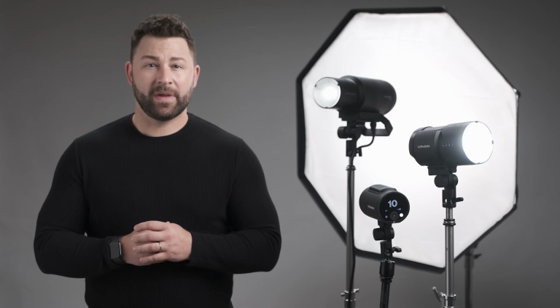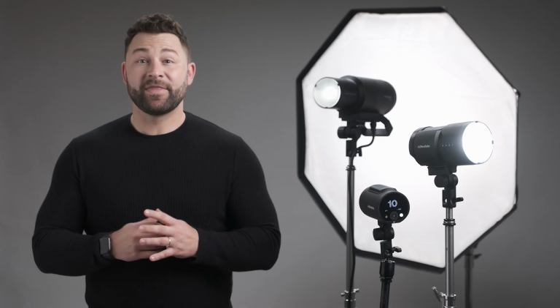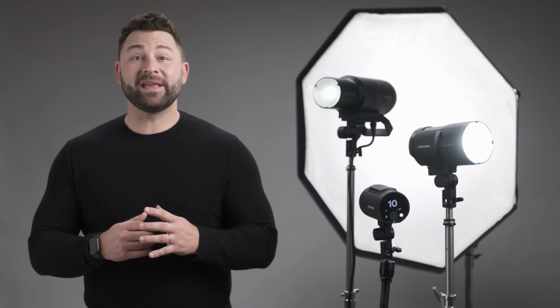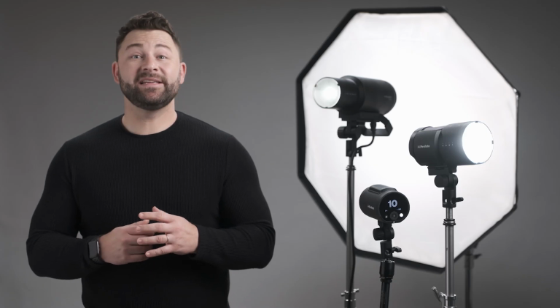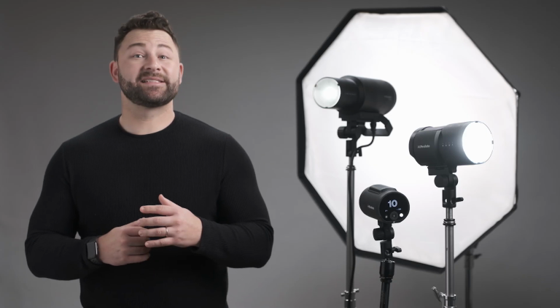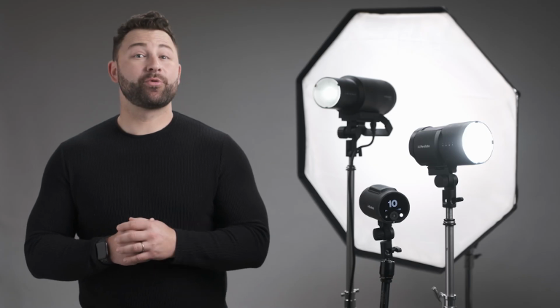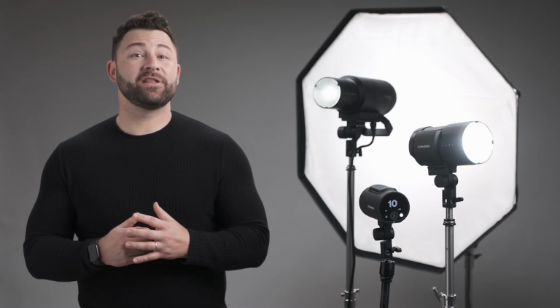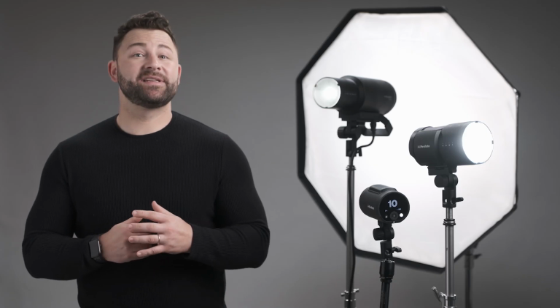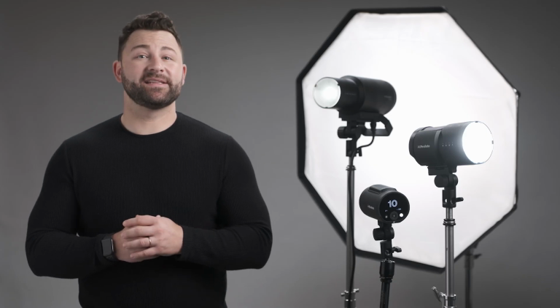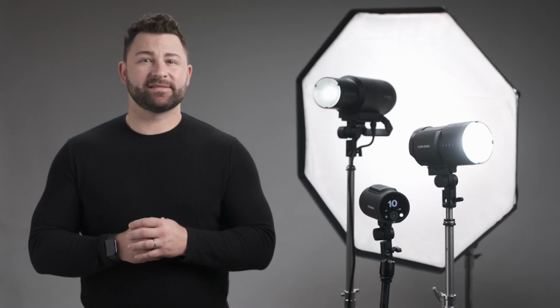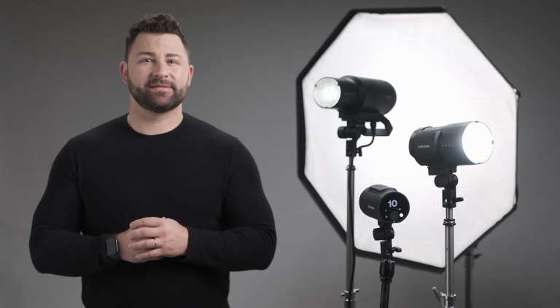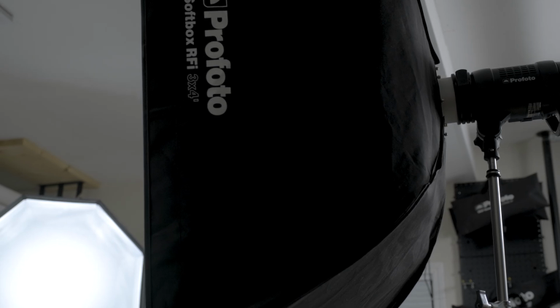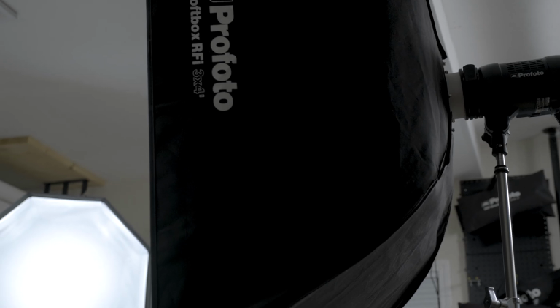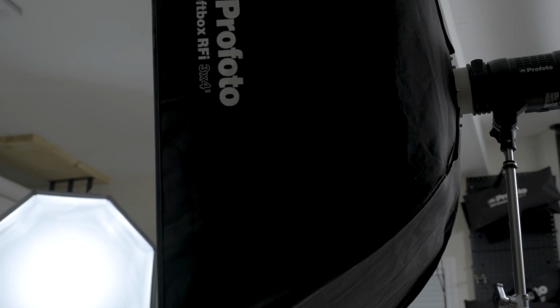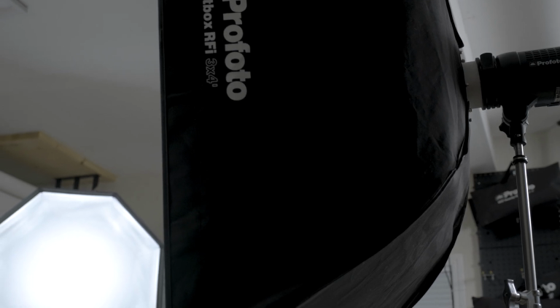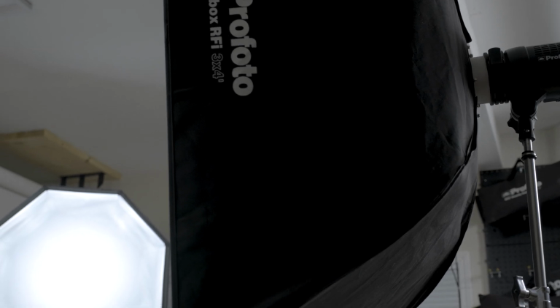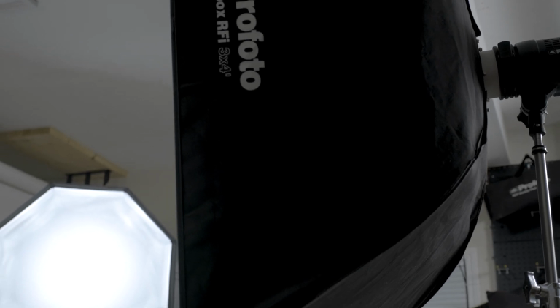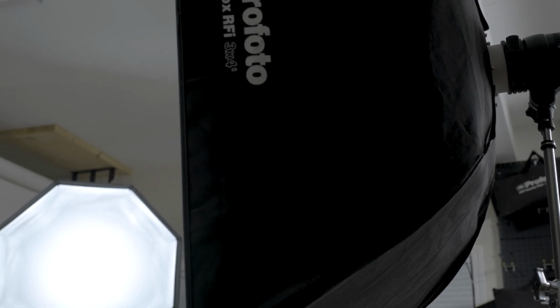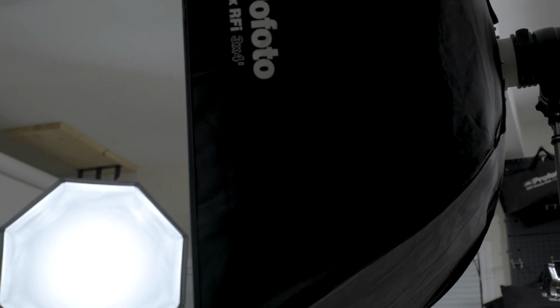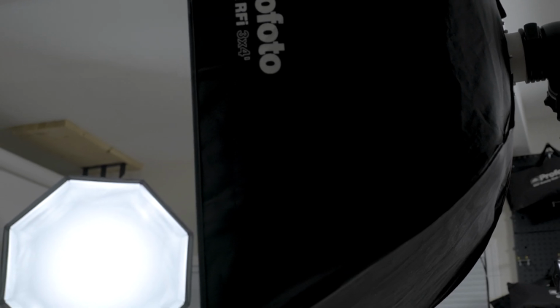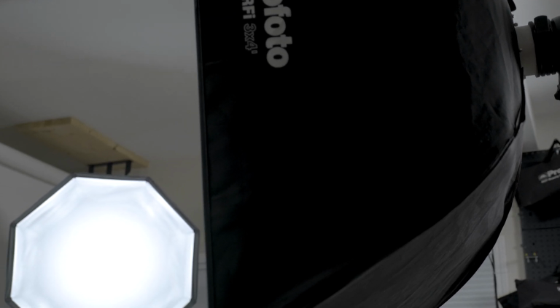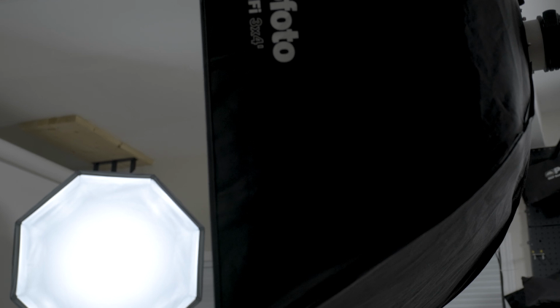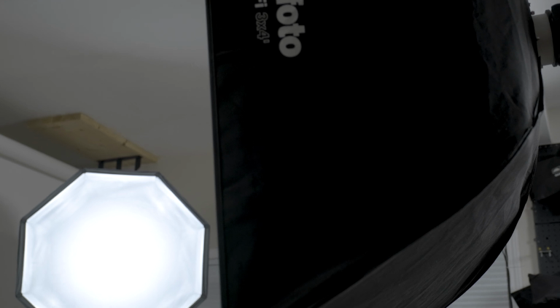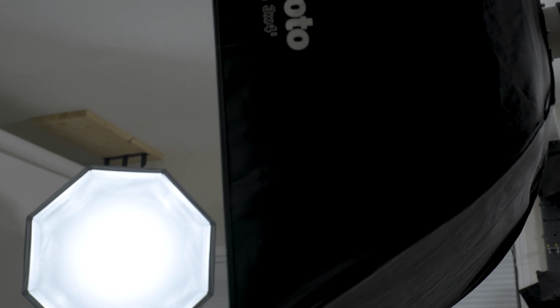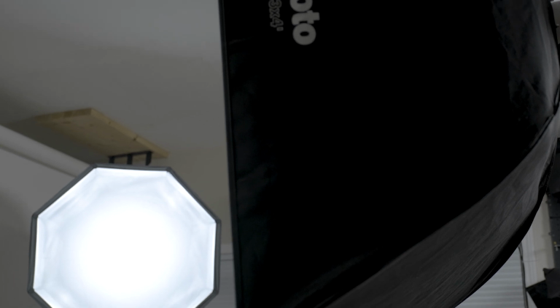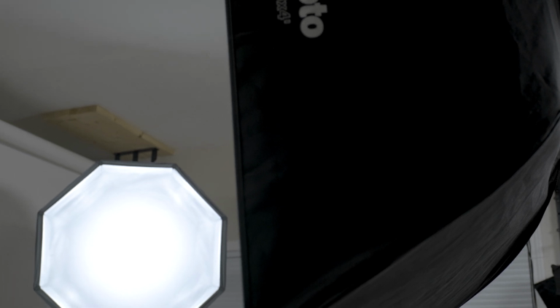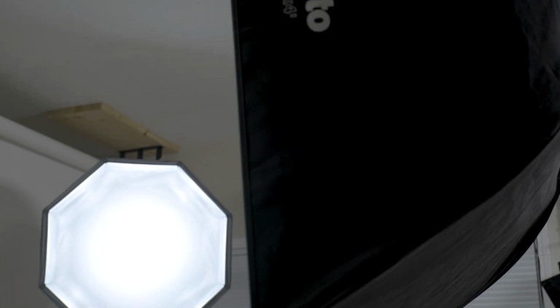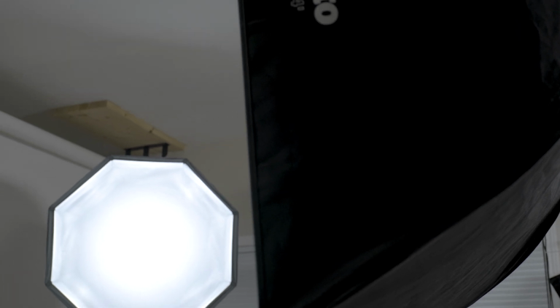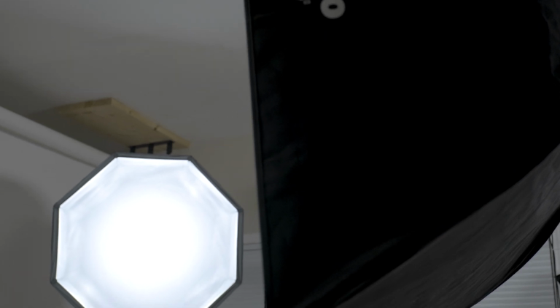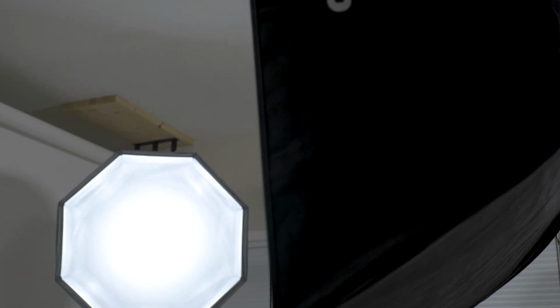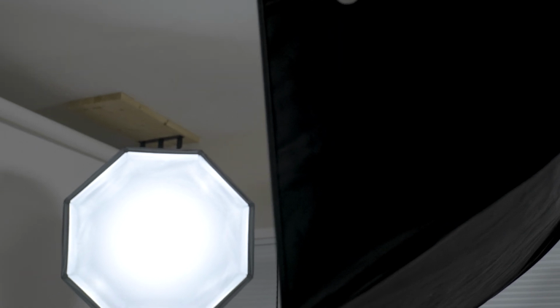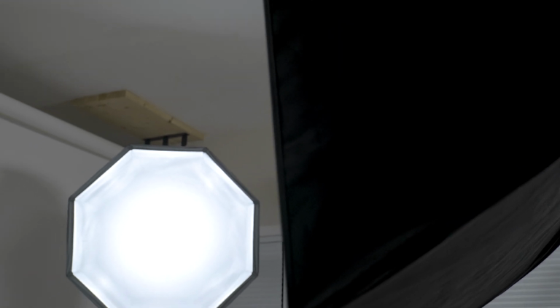They're easy to separate long distances. Because you don't have to share a generator, it's easy to place your light exactly where you want it.